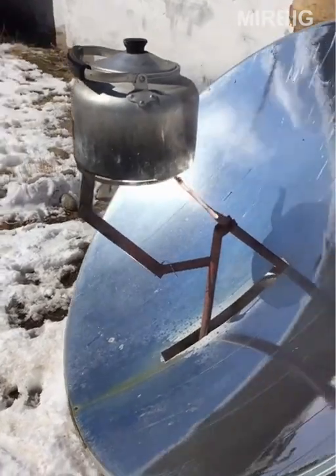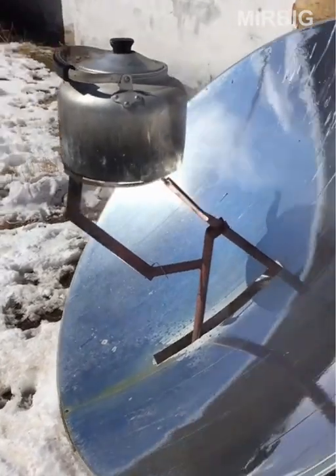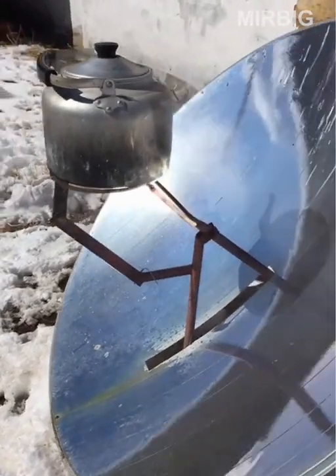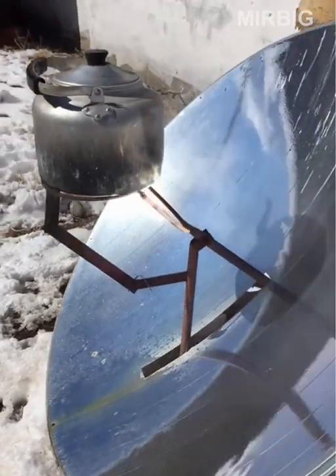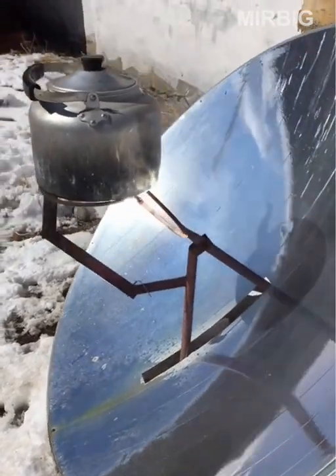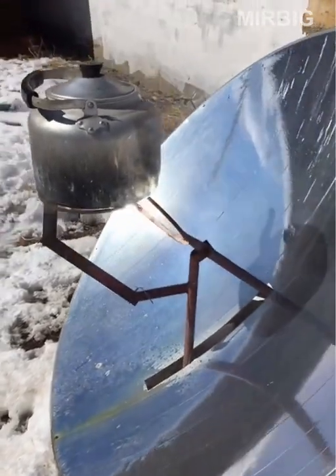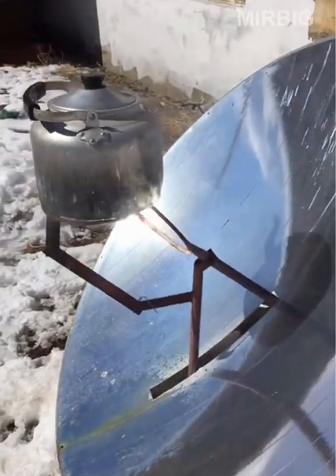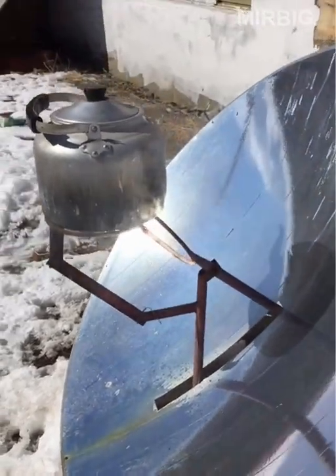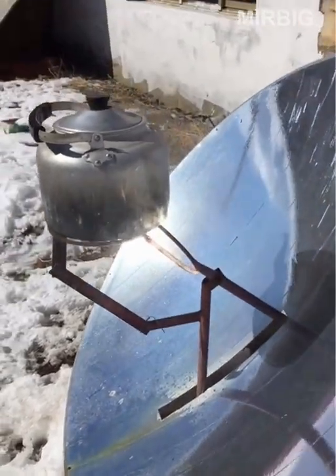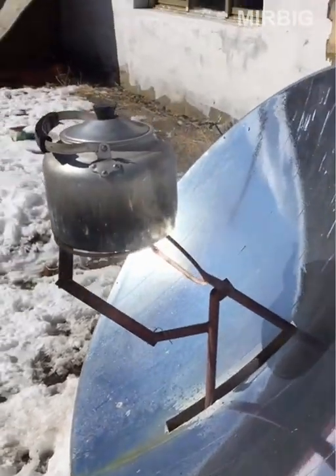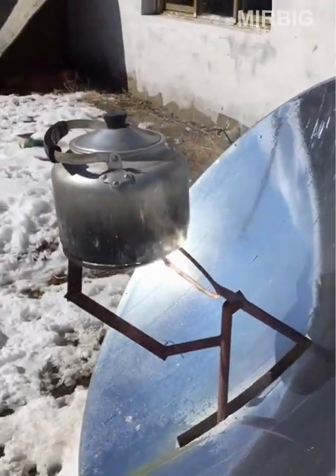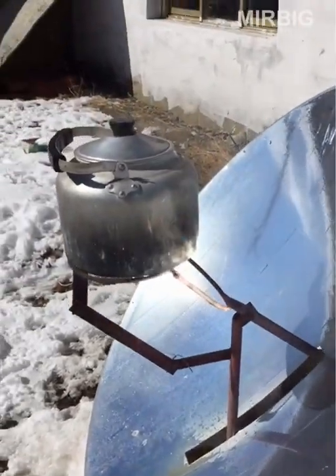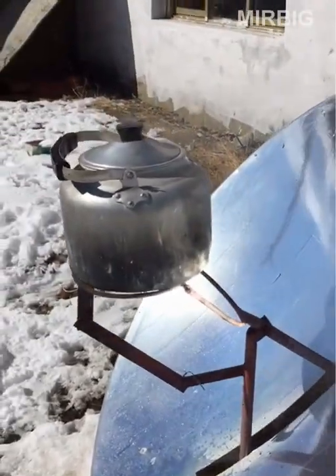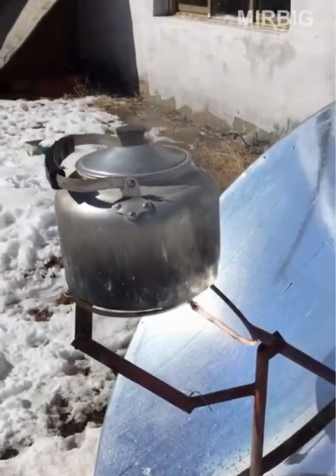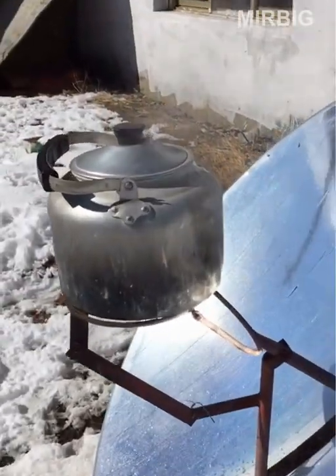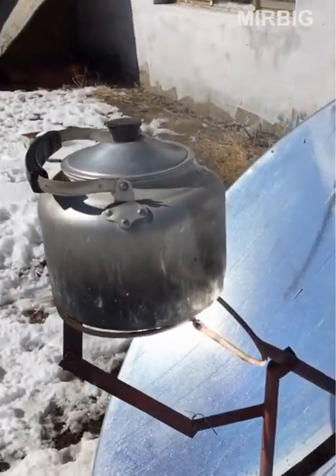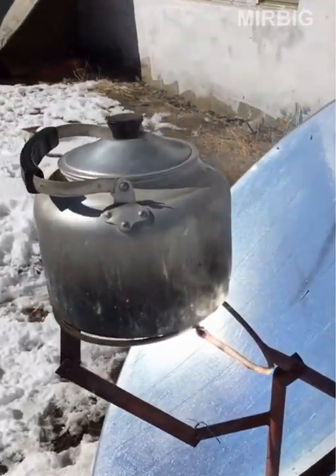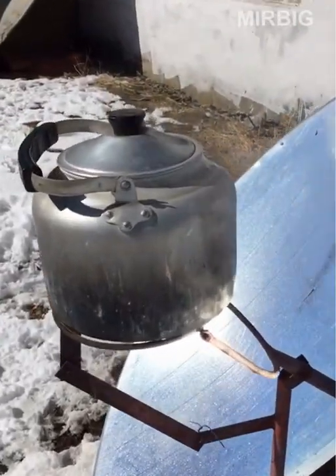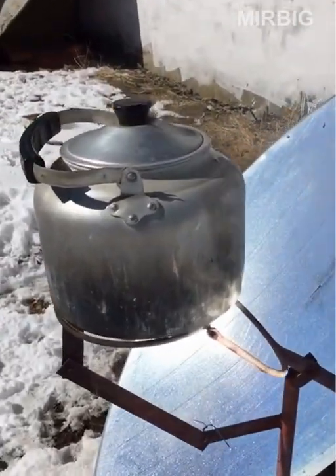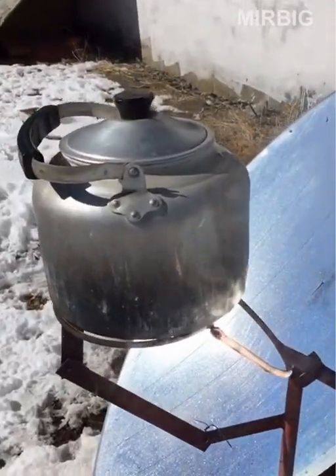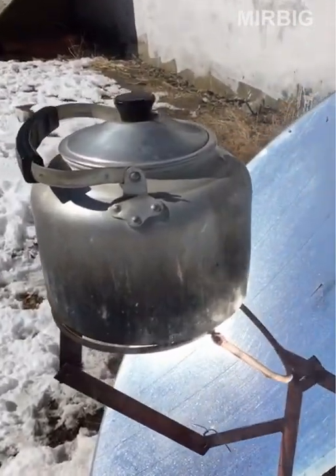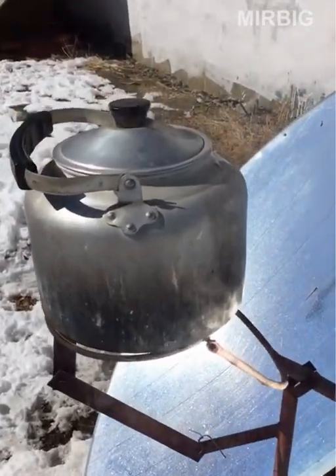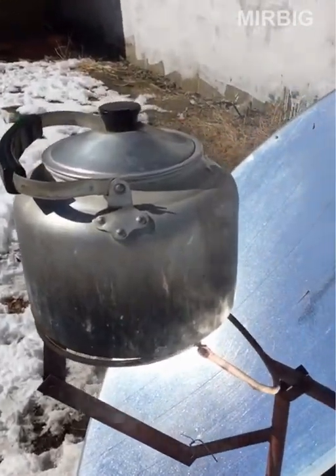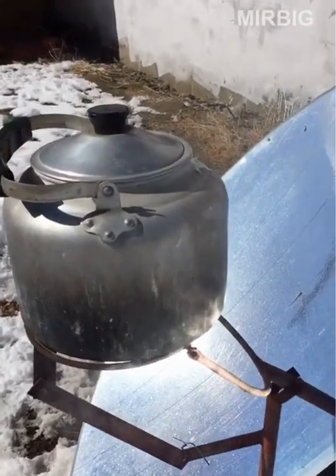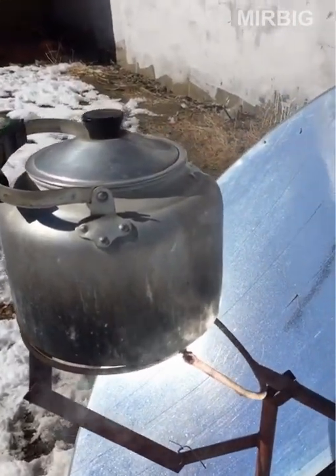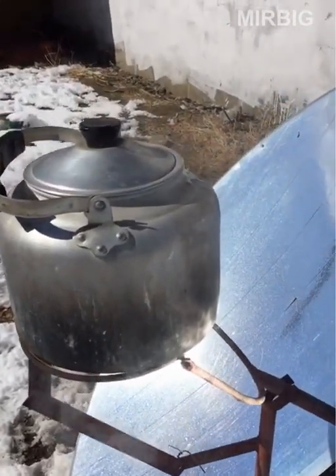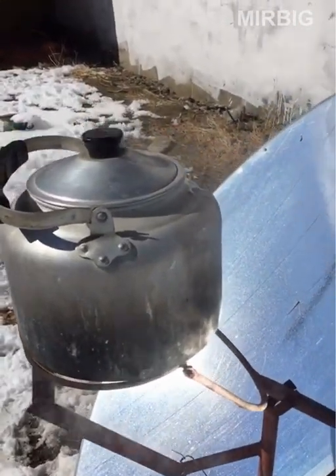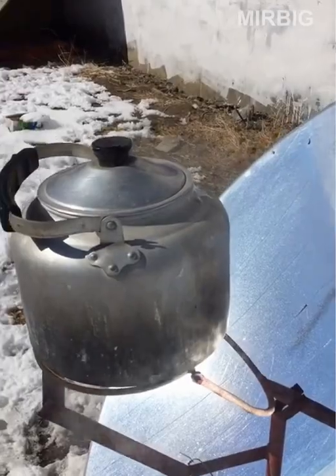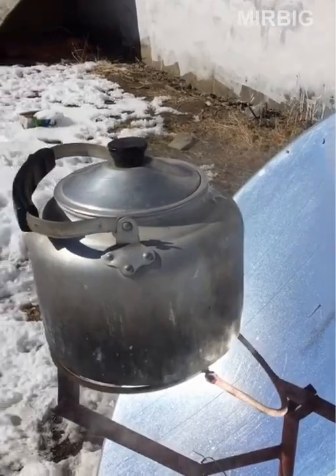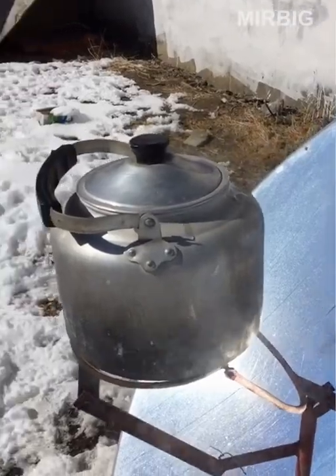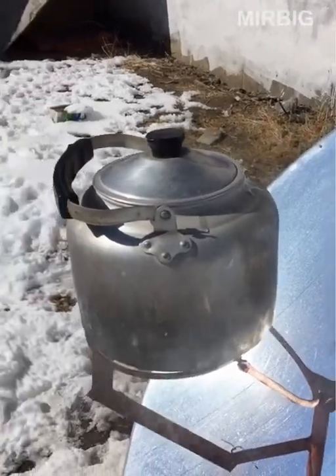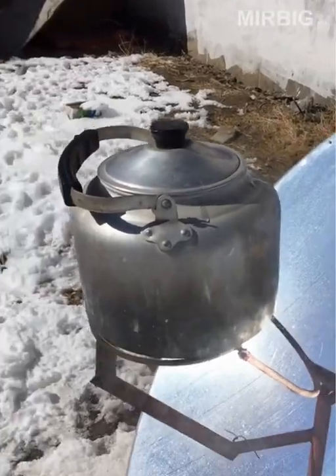A homemade device that allows you to concentrate the sun's rays and boil water.